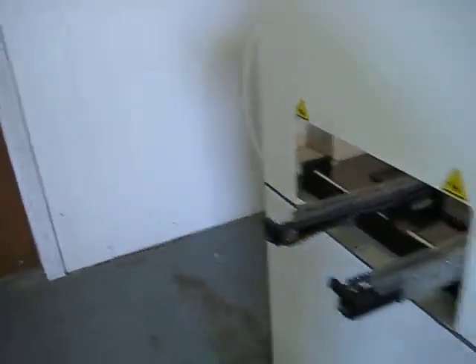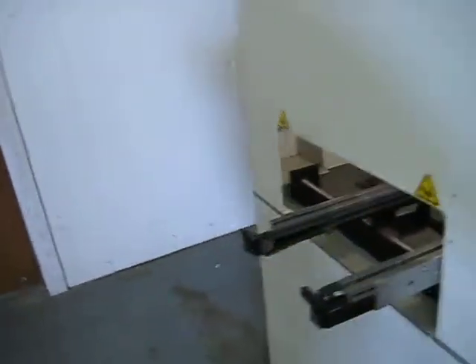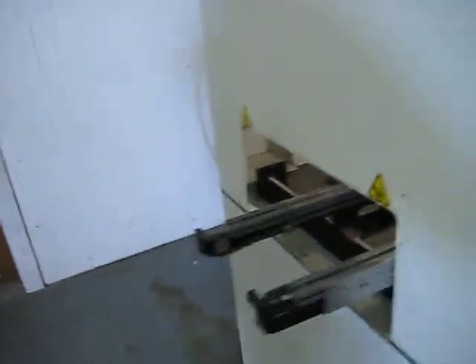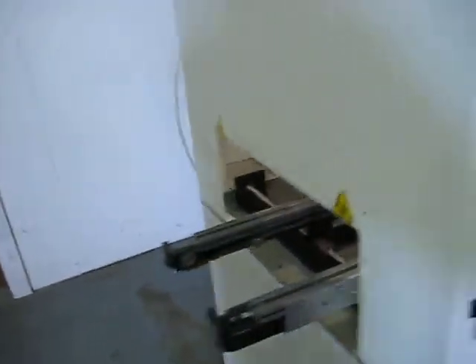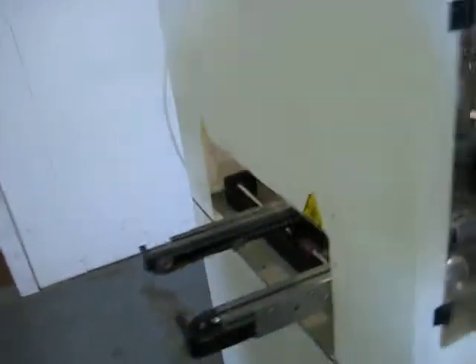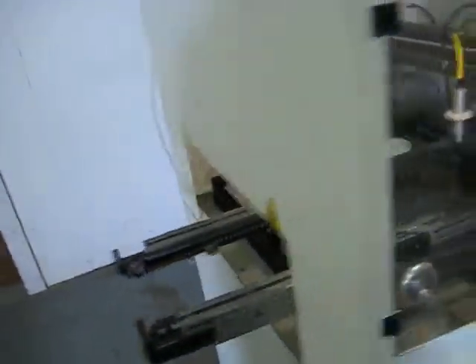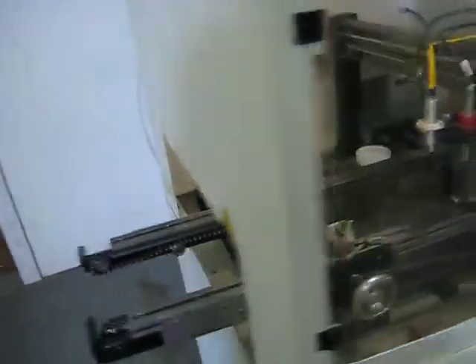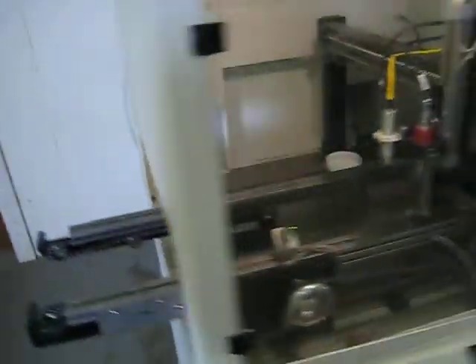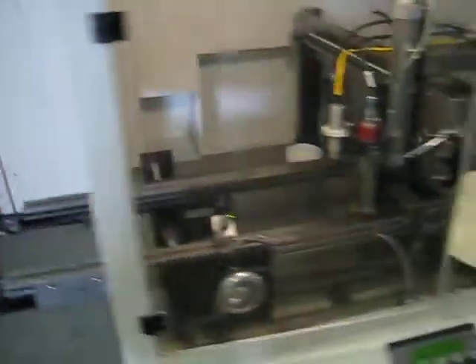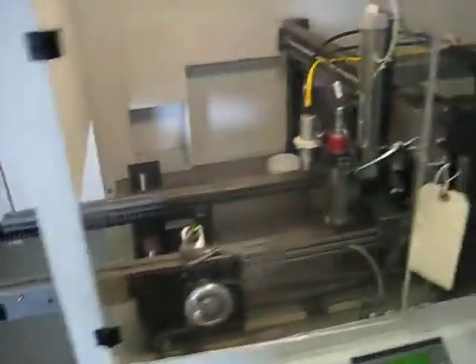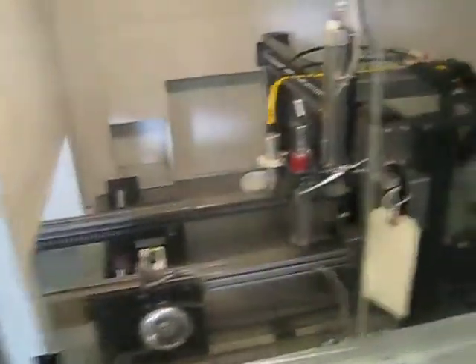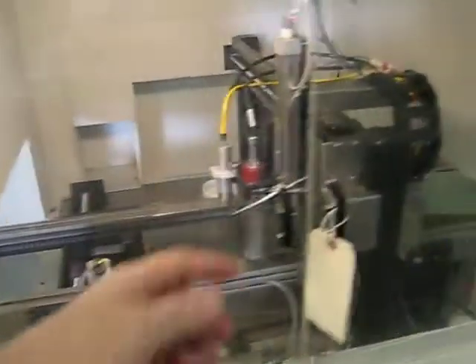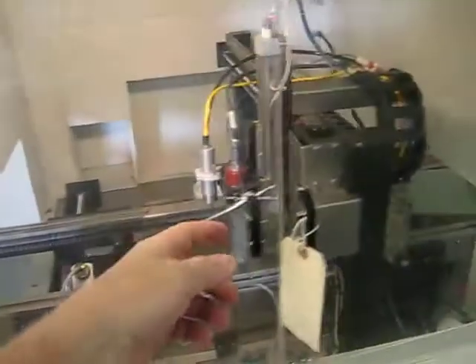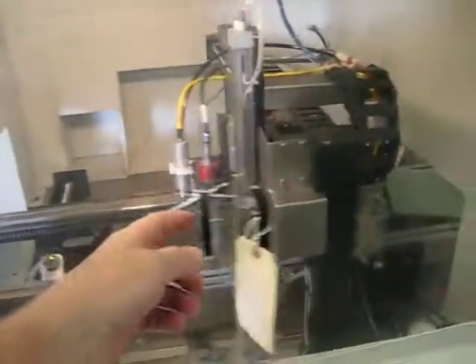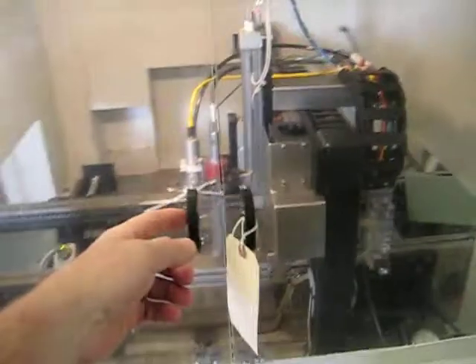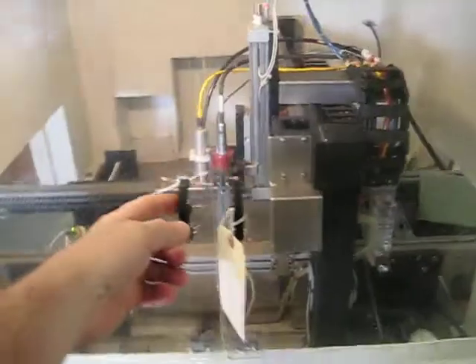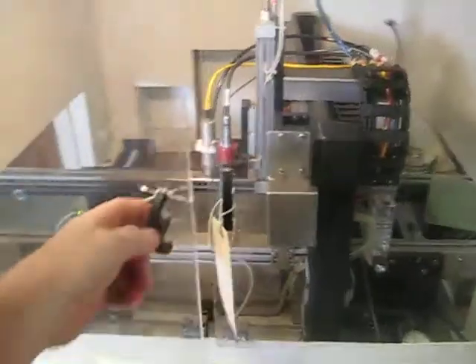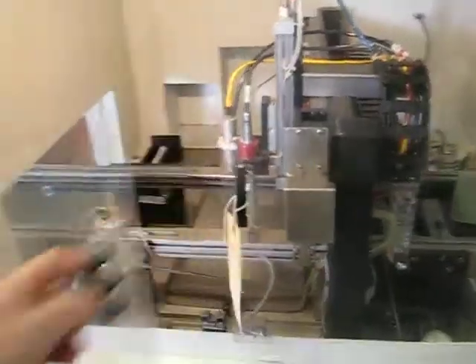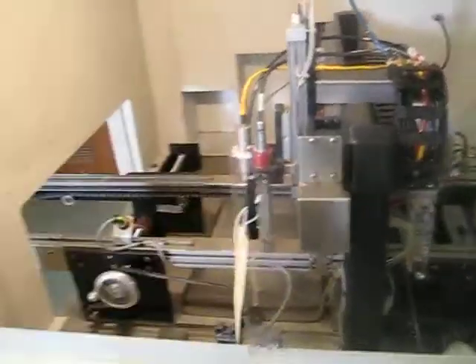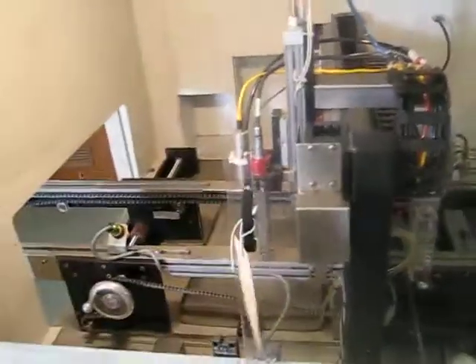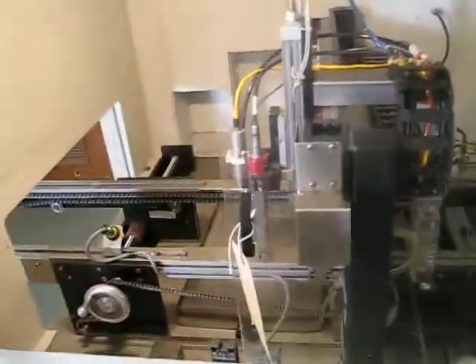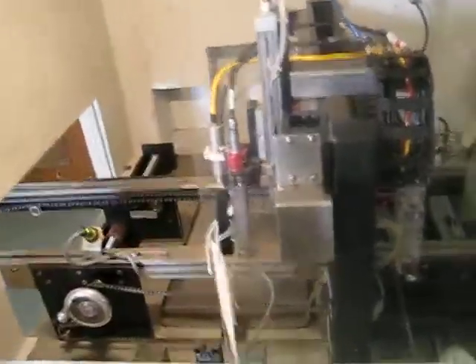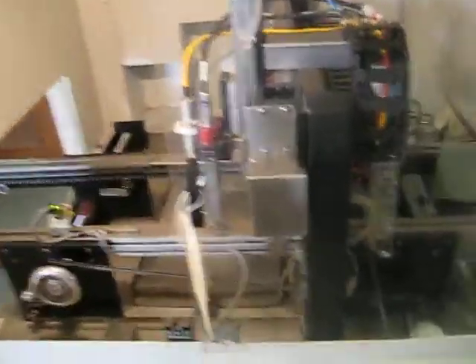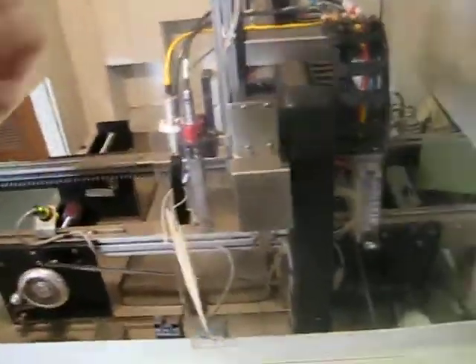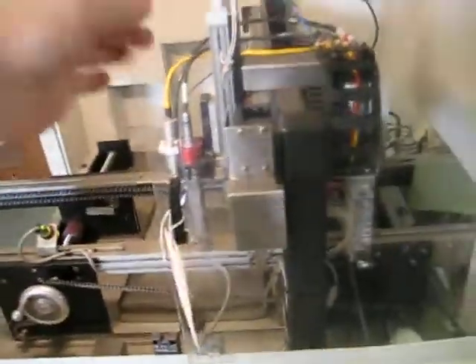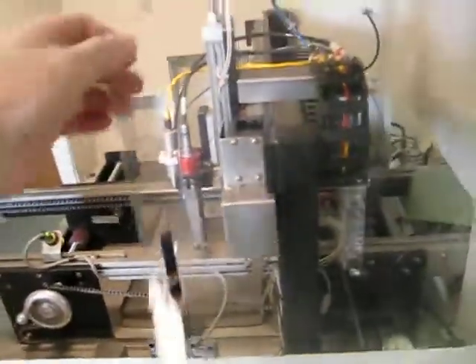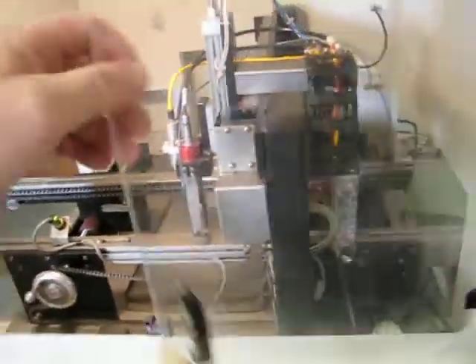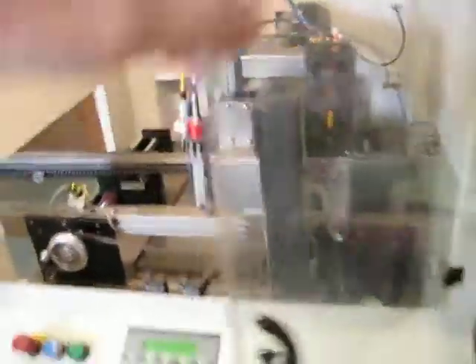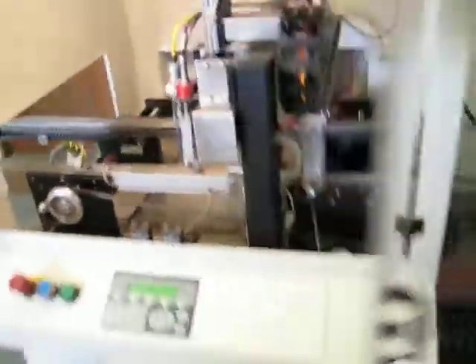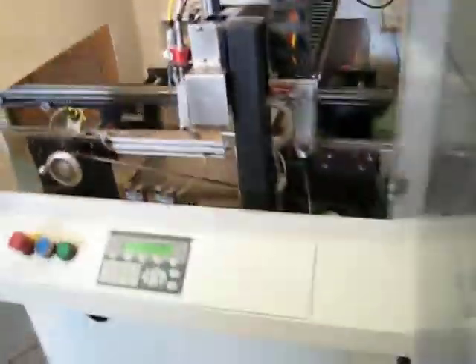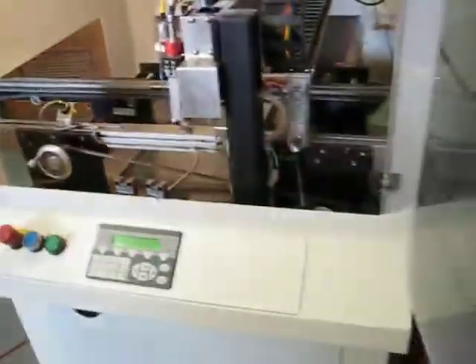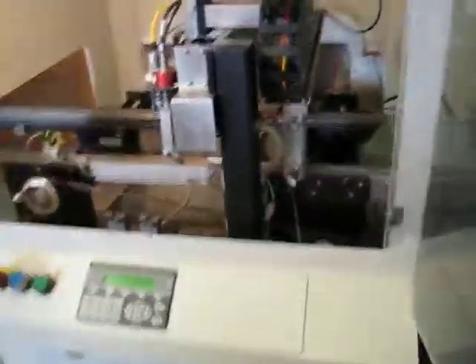For demonstration purposes, I have the safety covers bypassed to assist you in seeing the machine in operation.